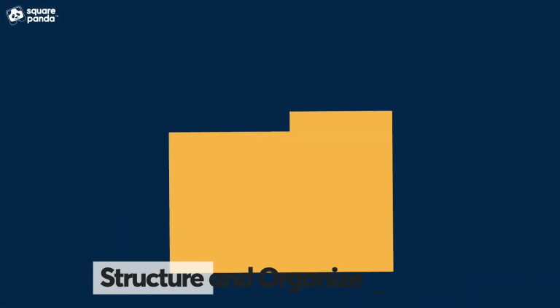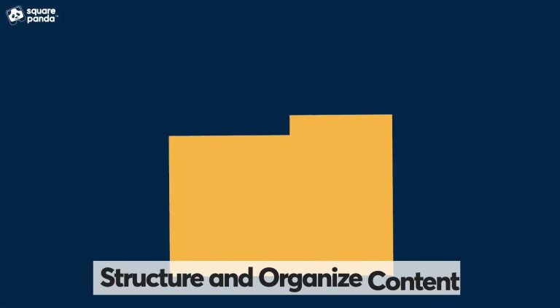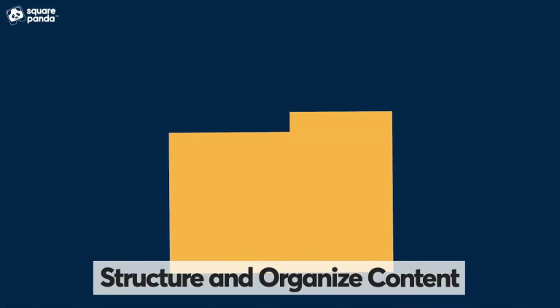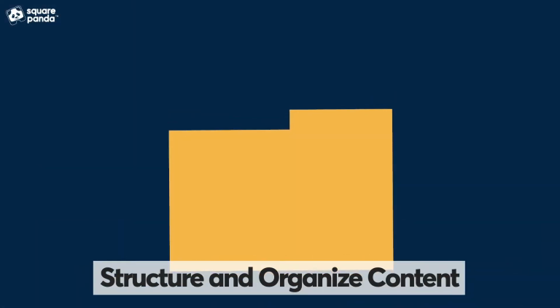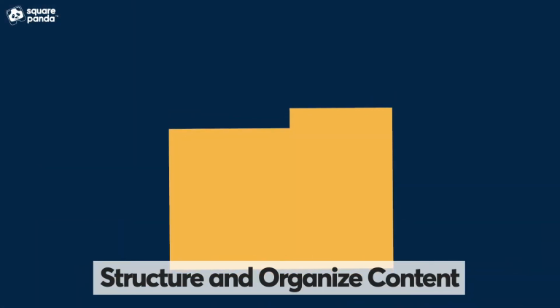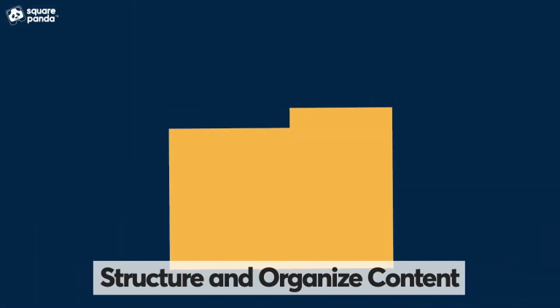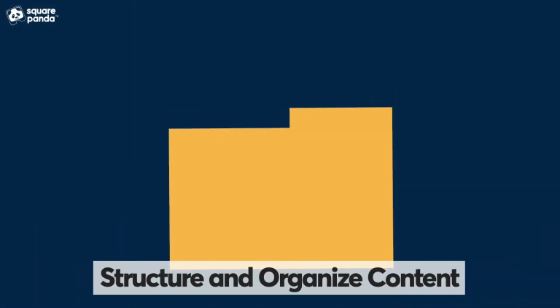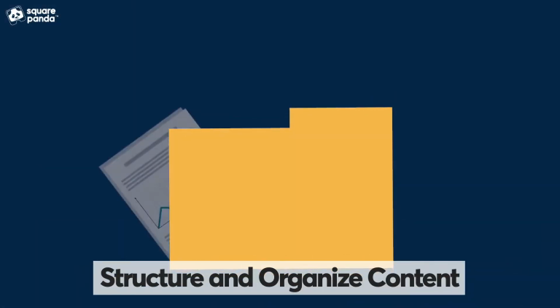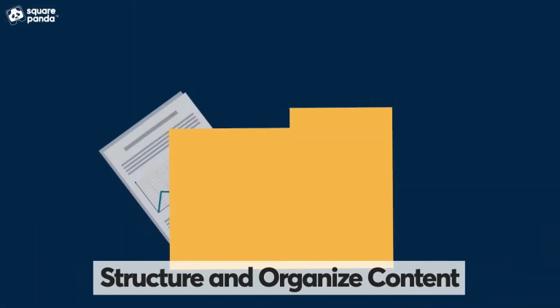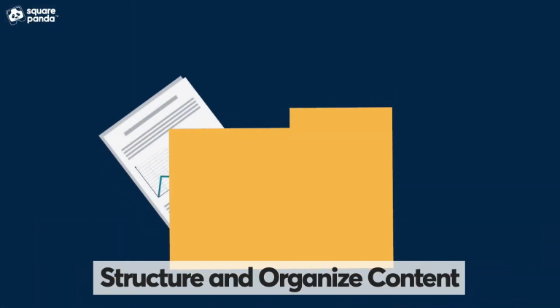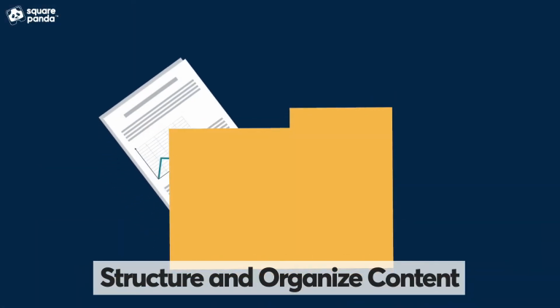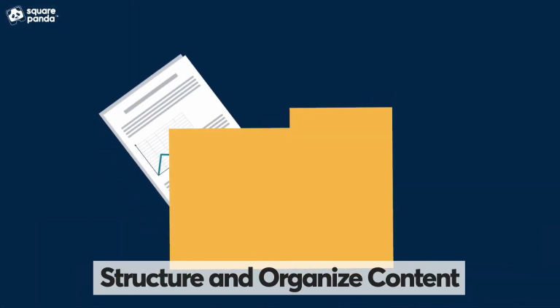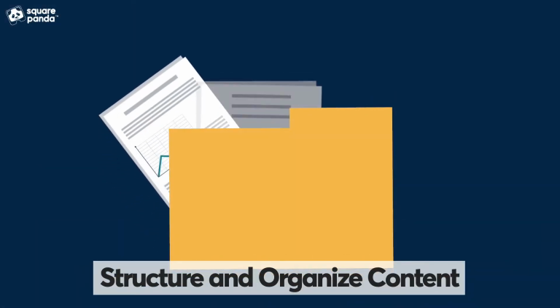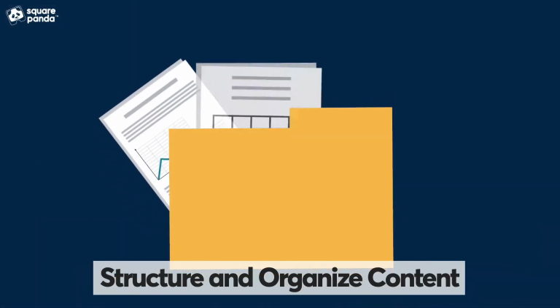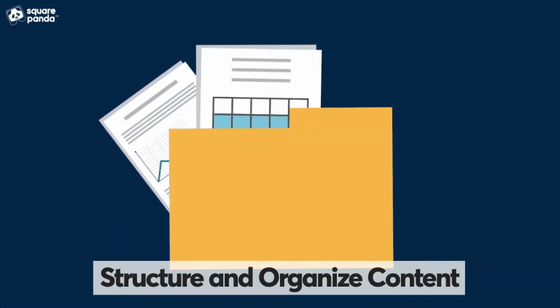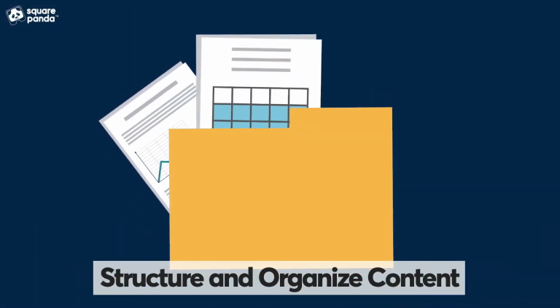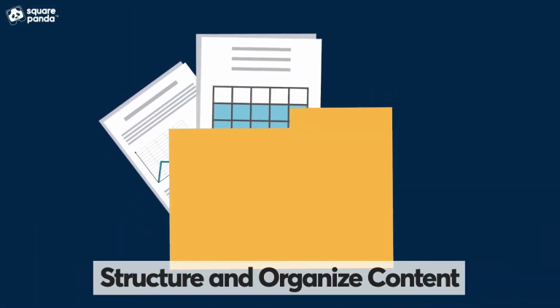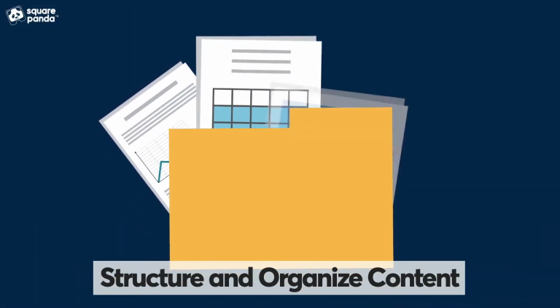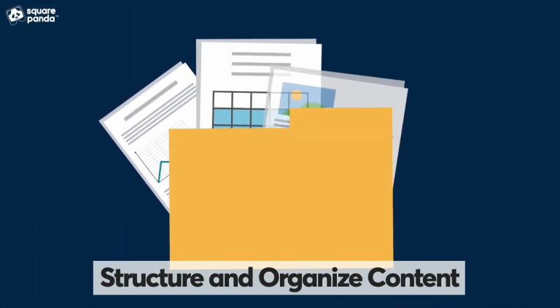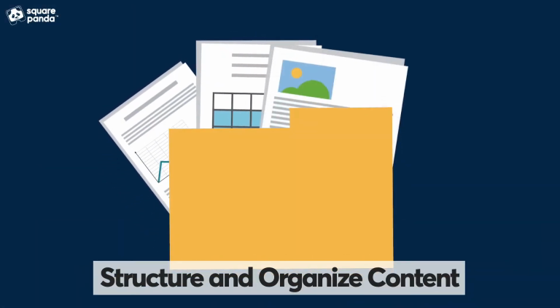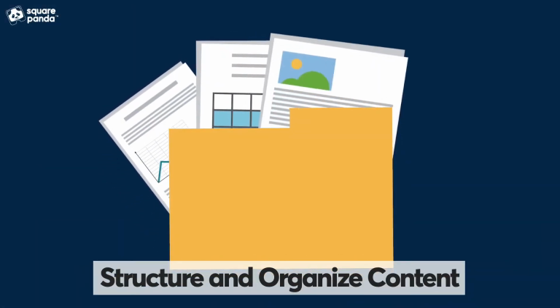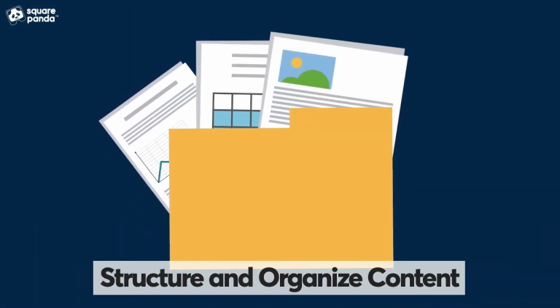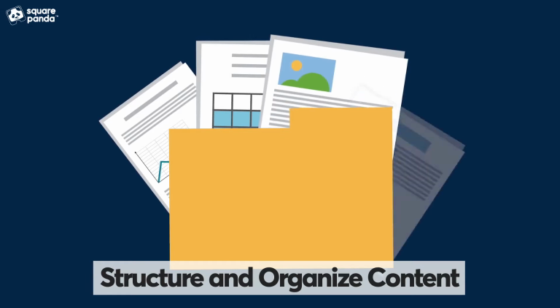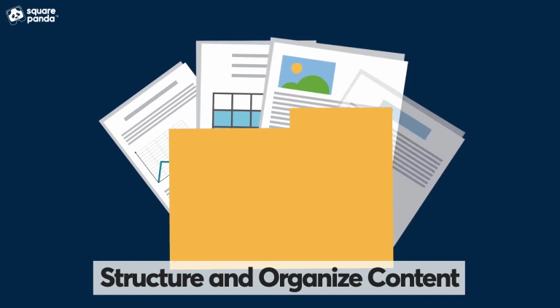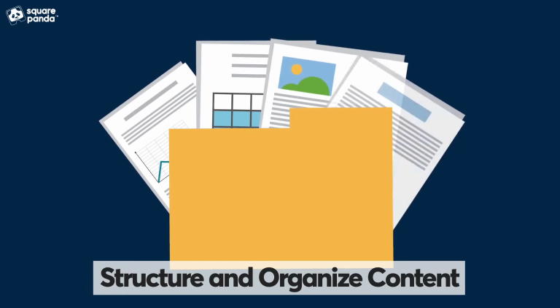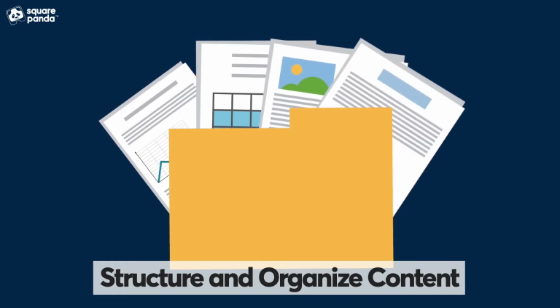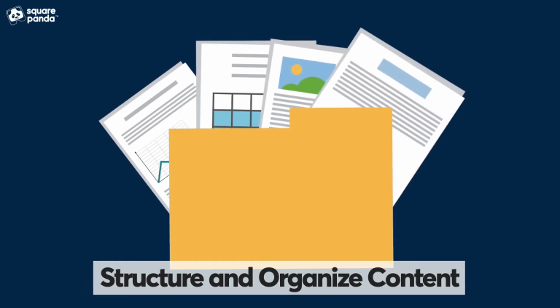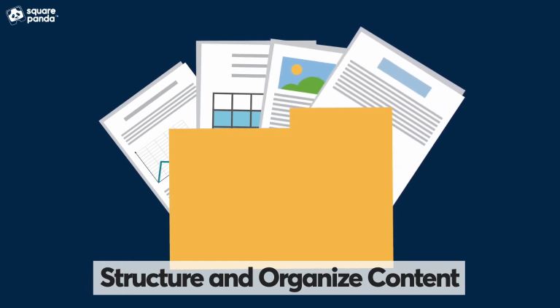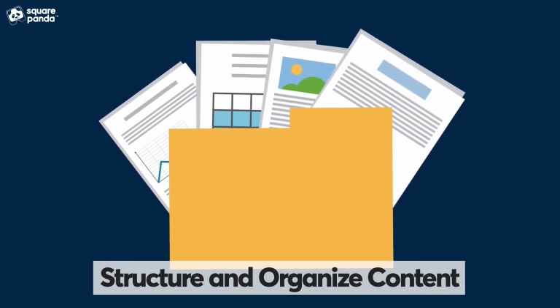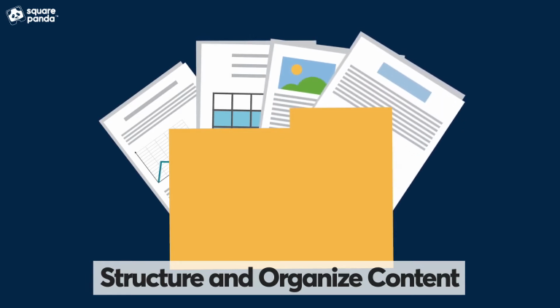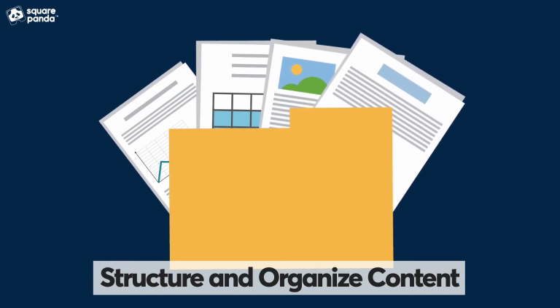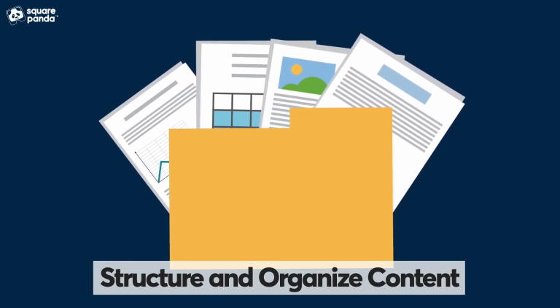By organizing the study material in a way that groups related topics together, you can help yourself remember the concepts easier.